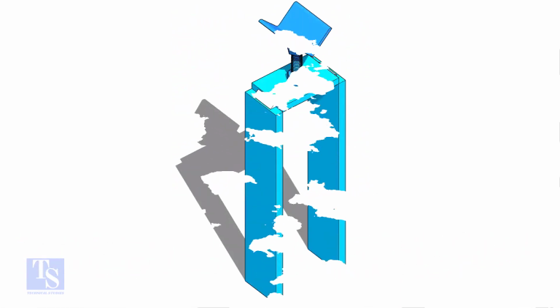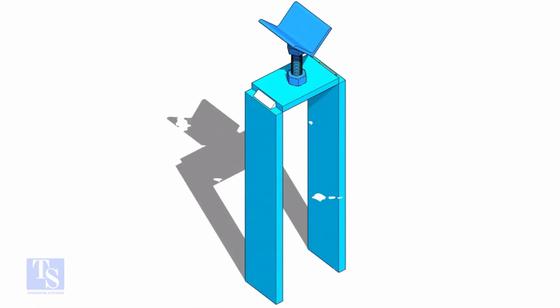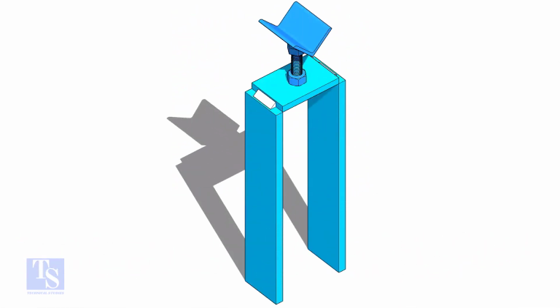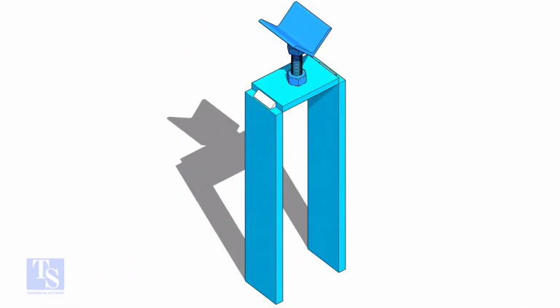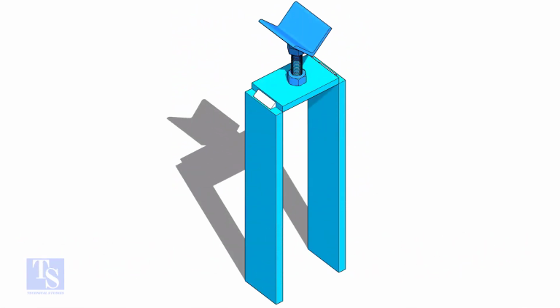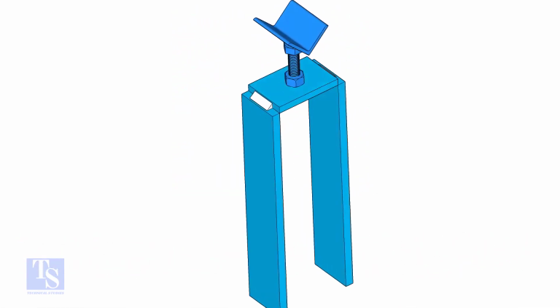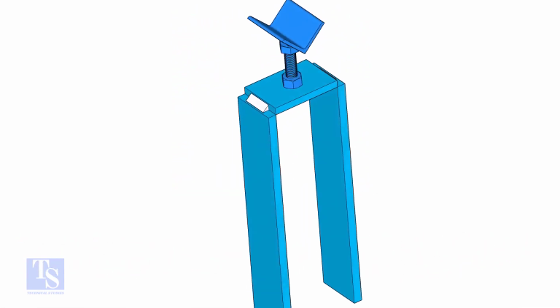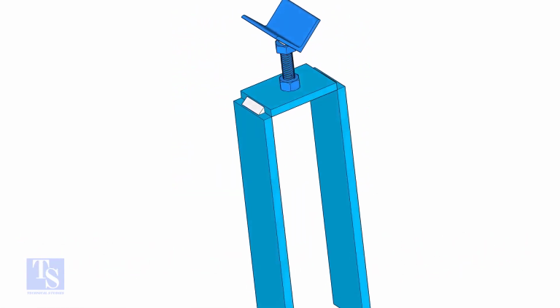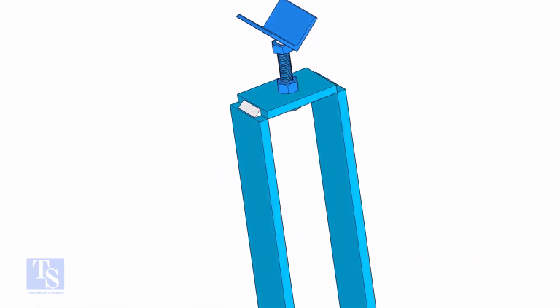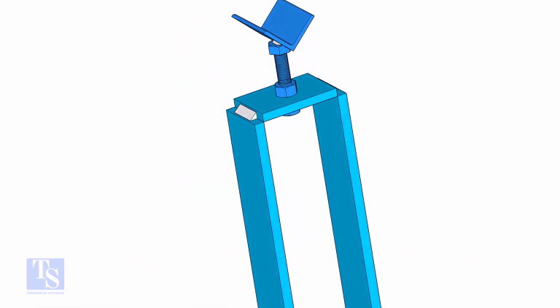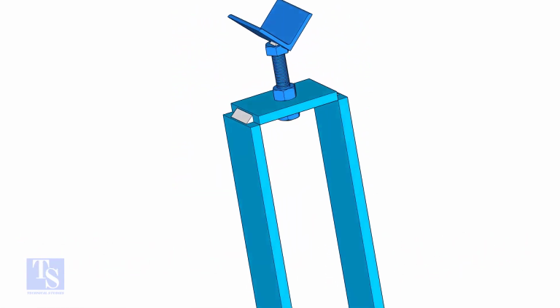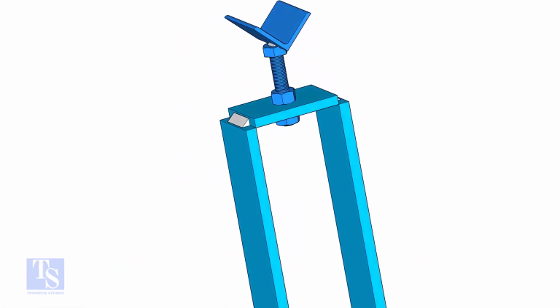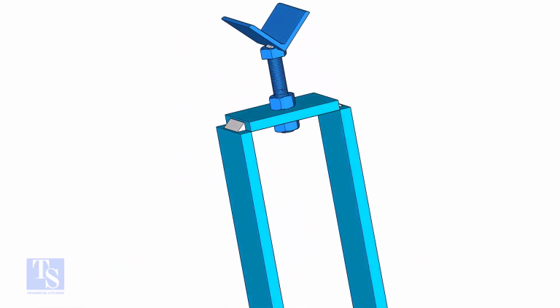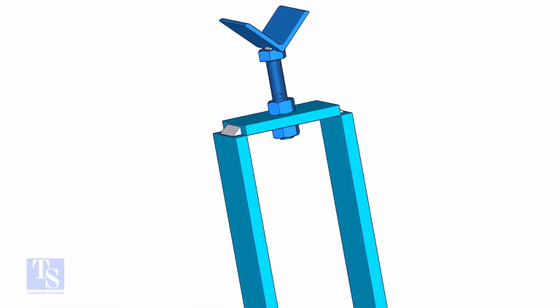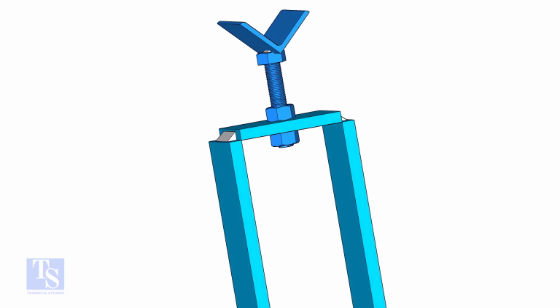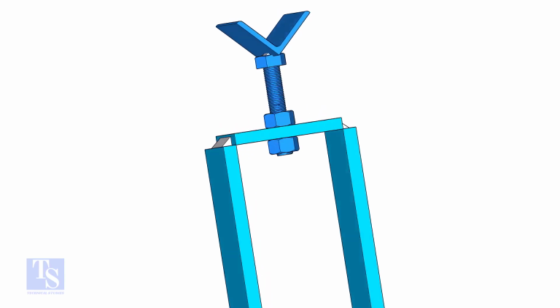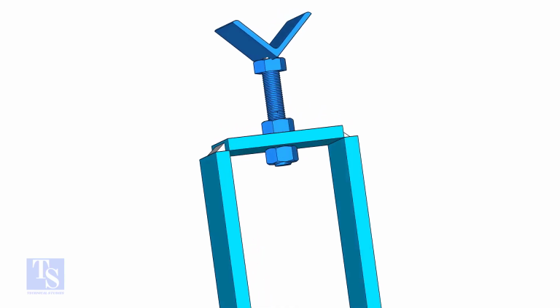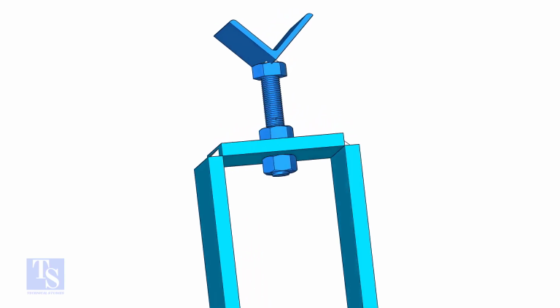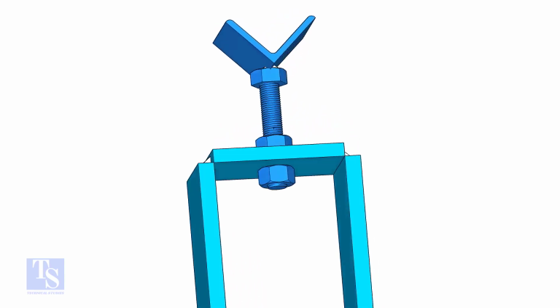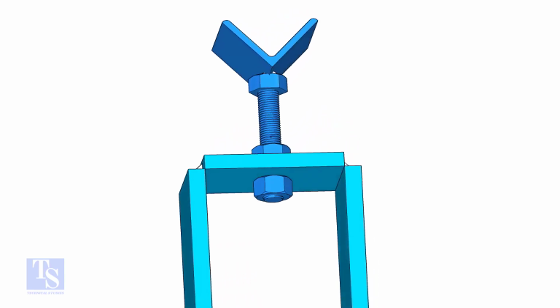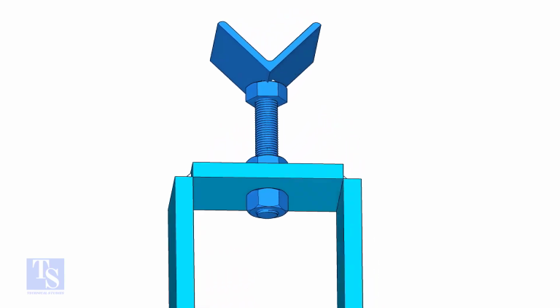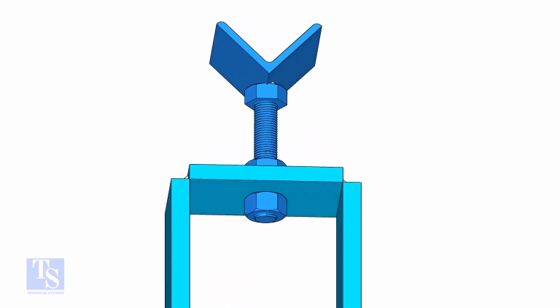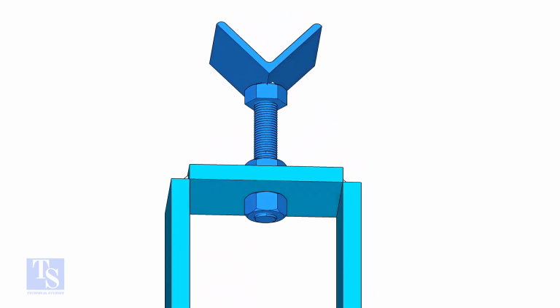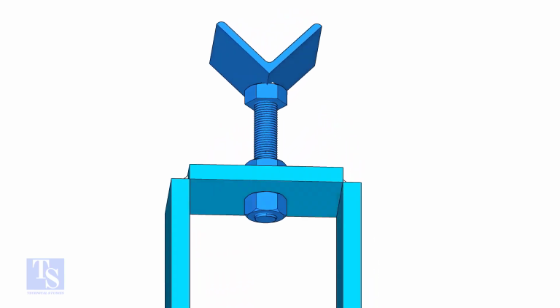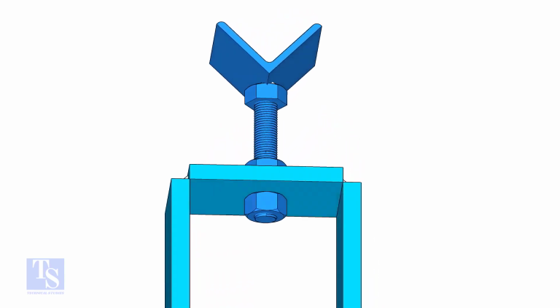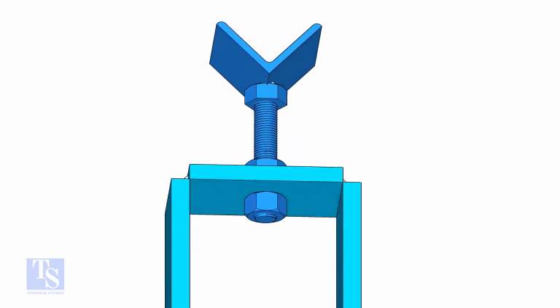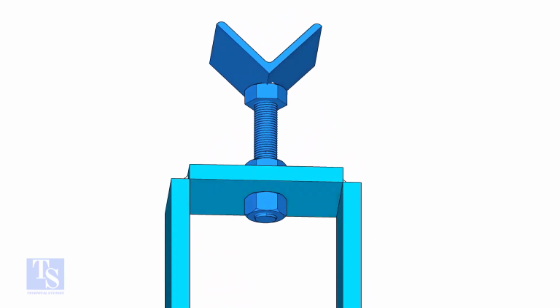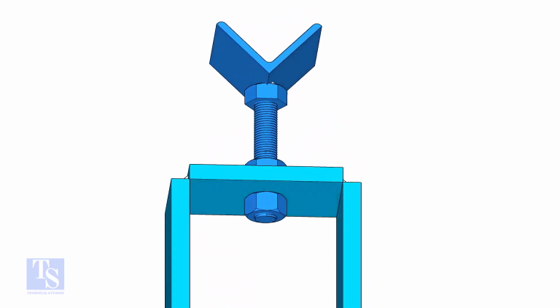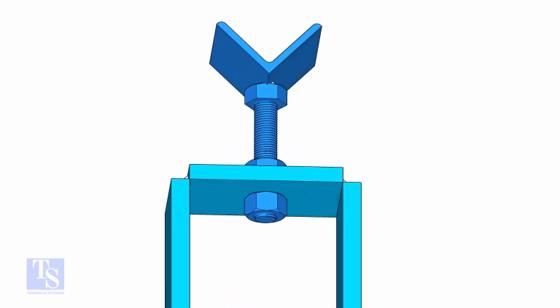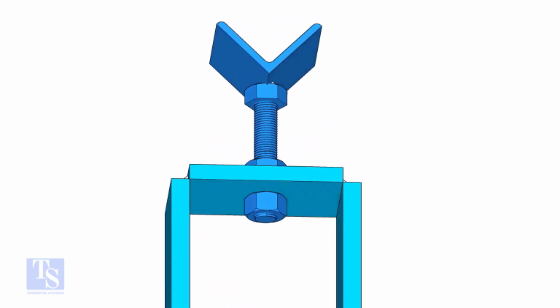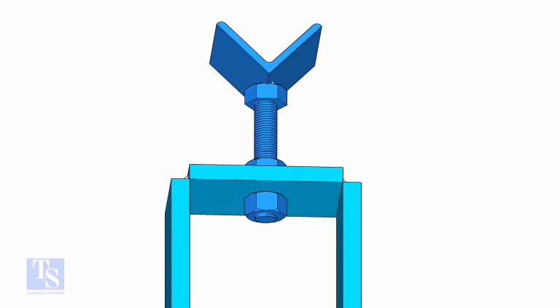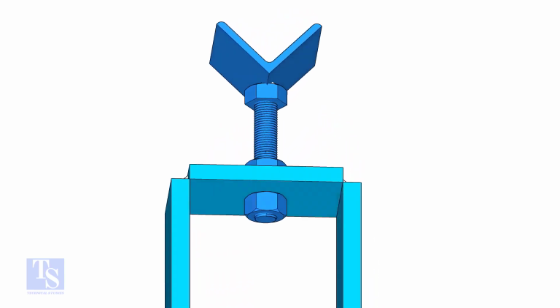Let us make a simple jacking tool. You may need this tool only for large and heavy elbows.